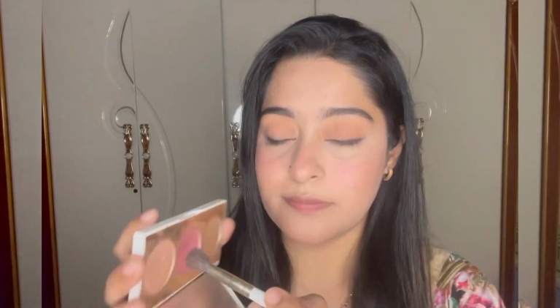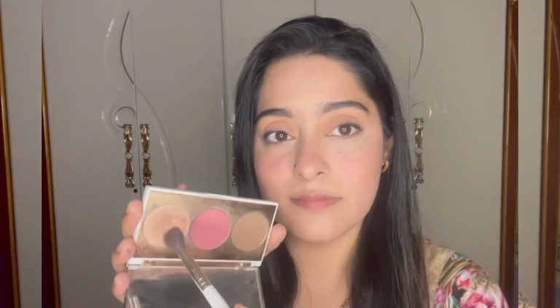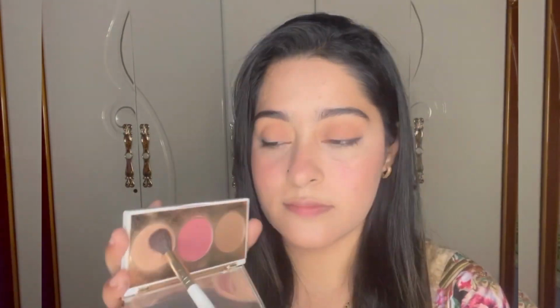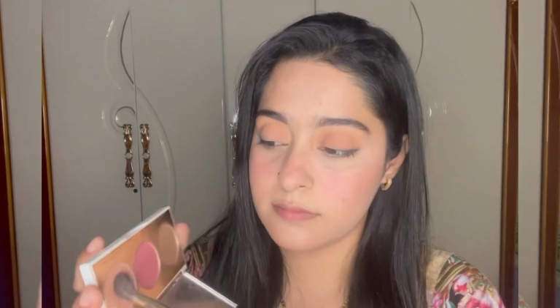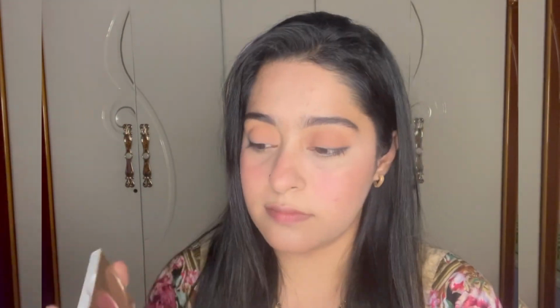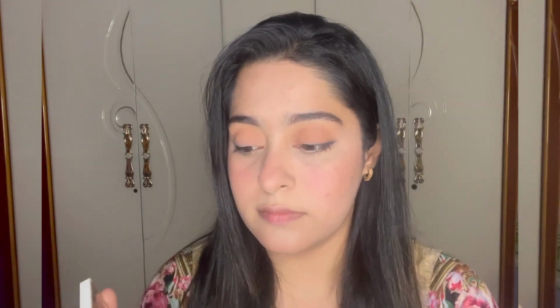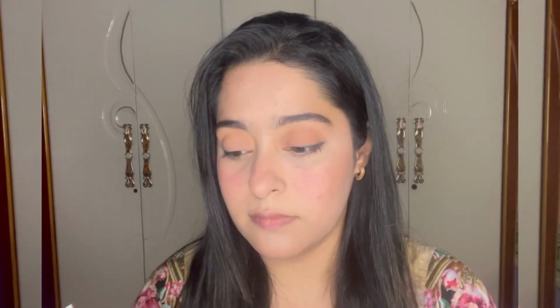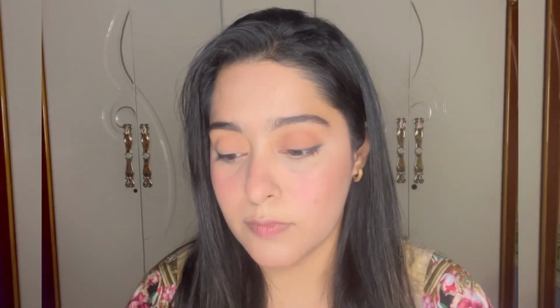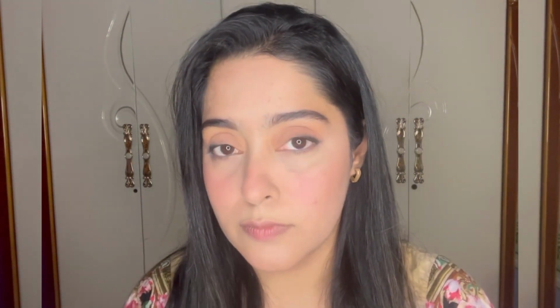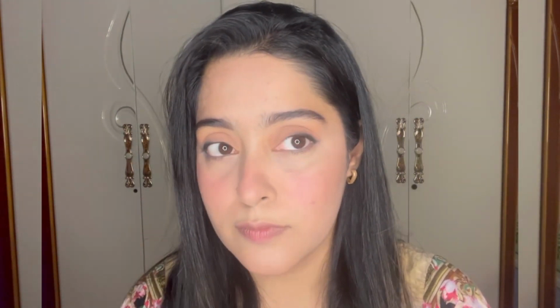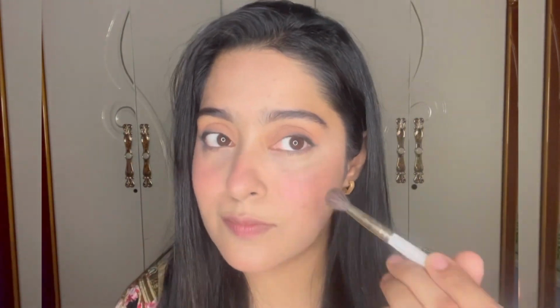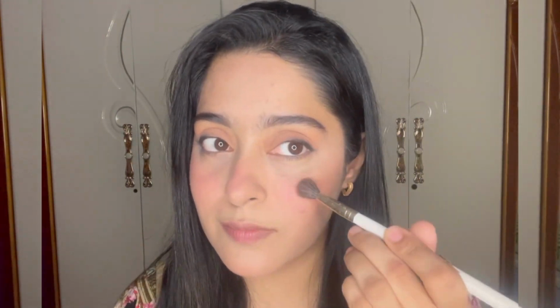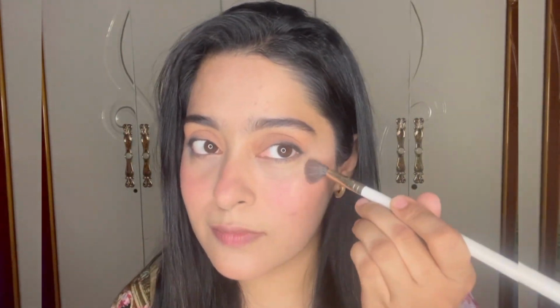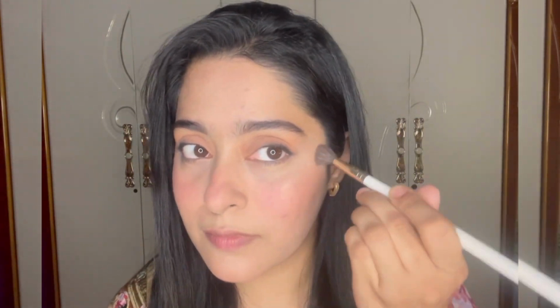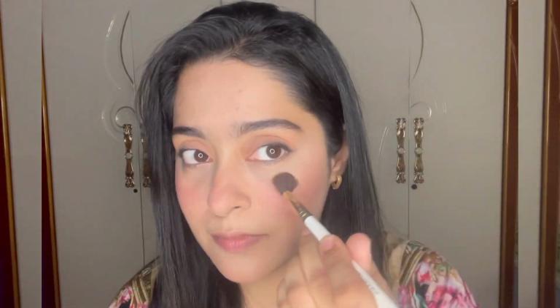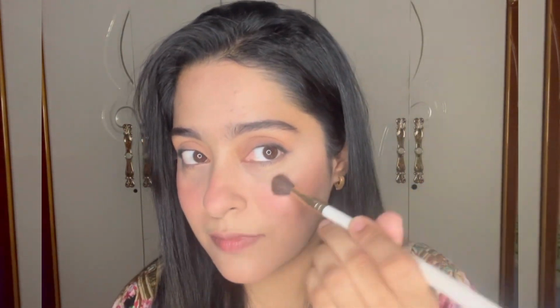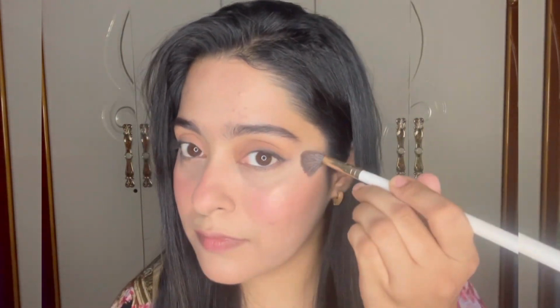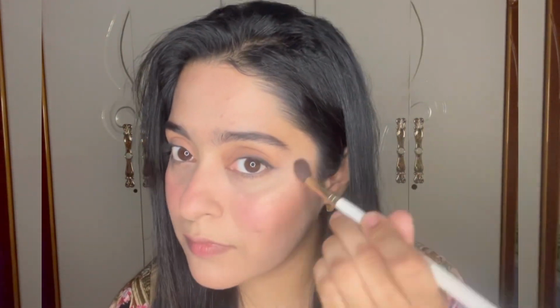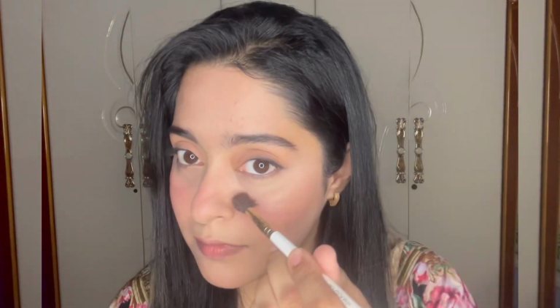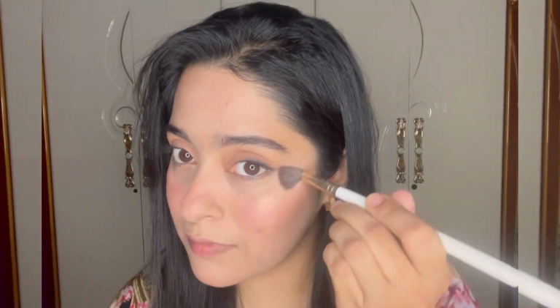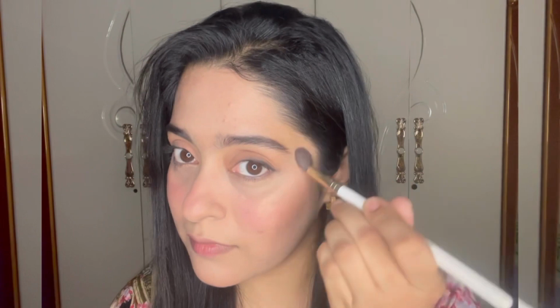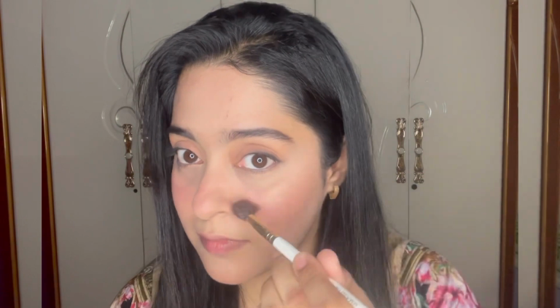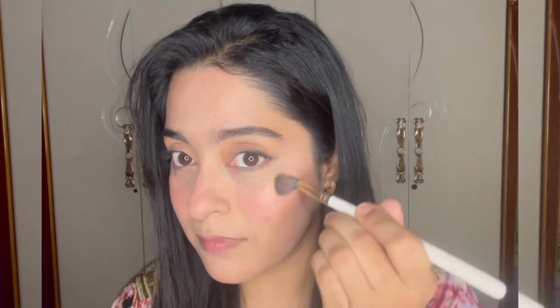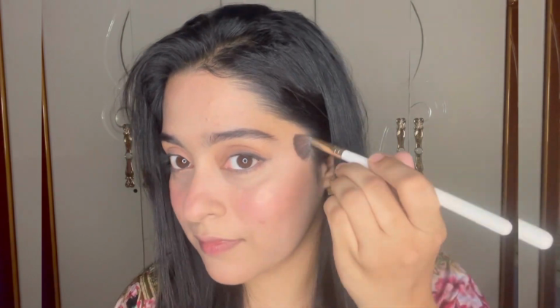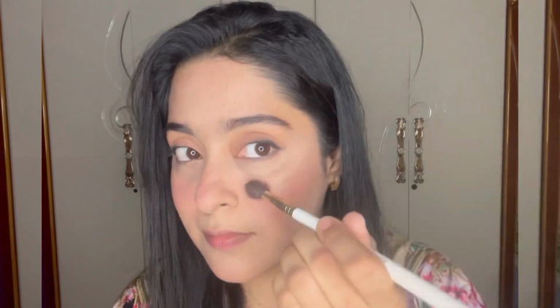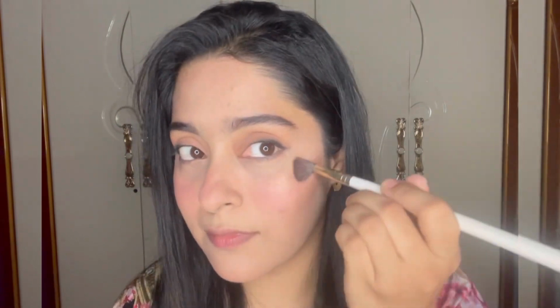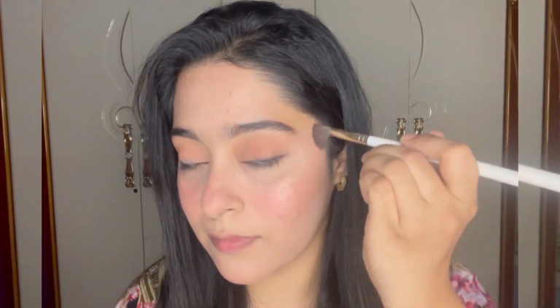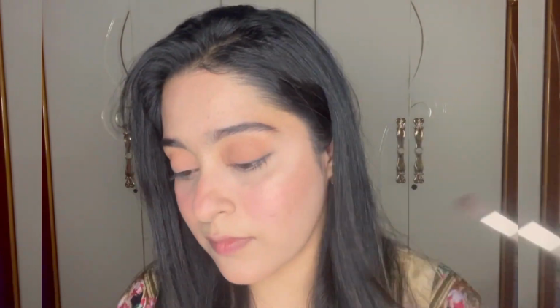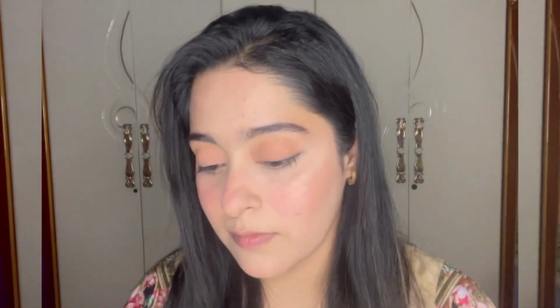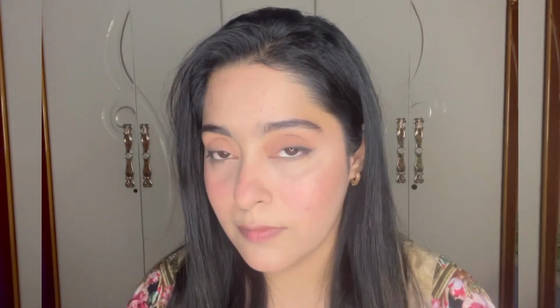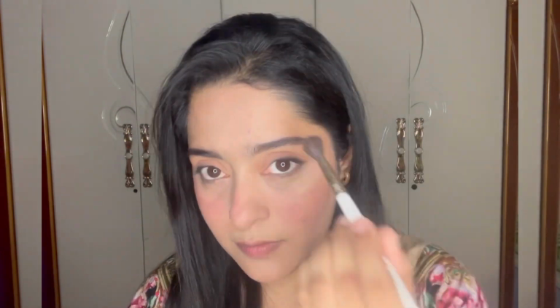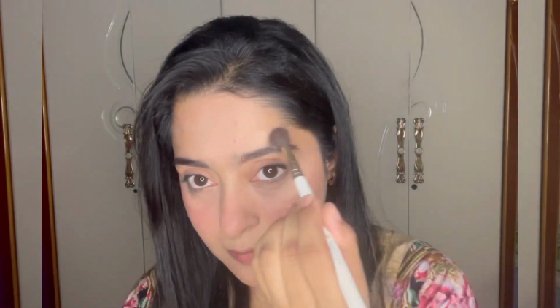Her look also has that shiny glow, so I'm going to apply loads of highlighter over here.